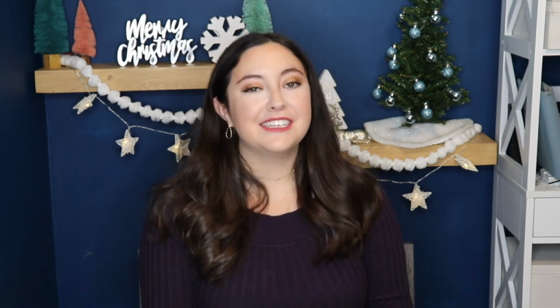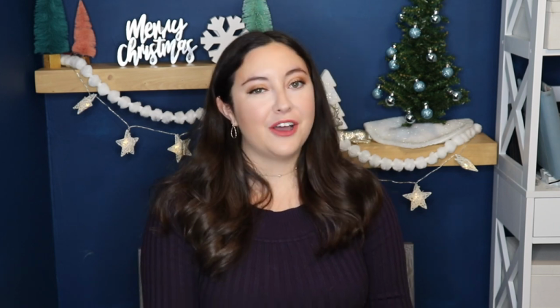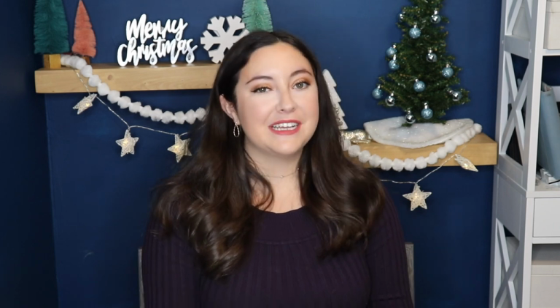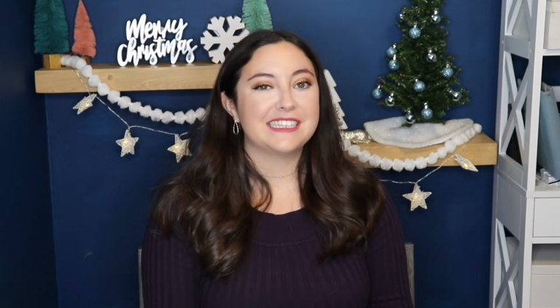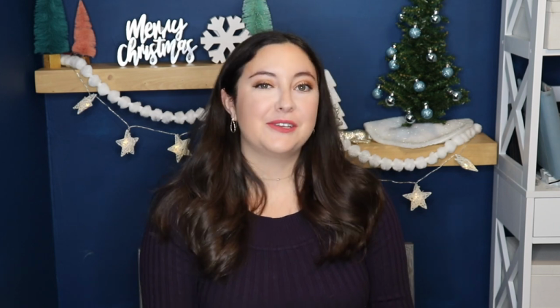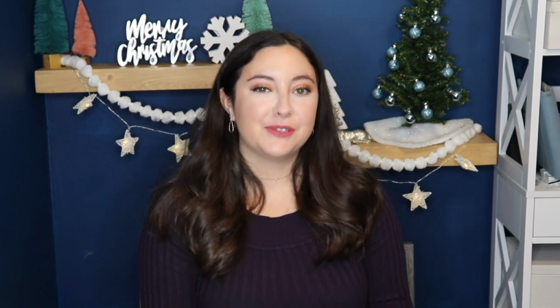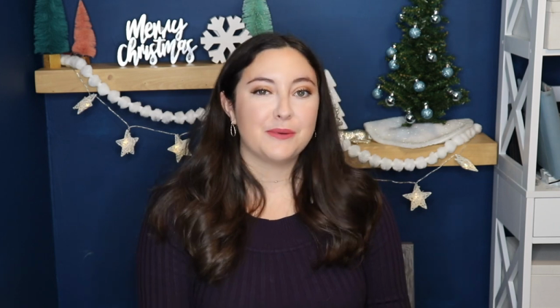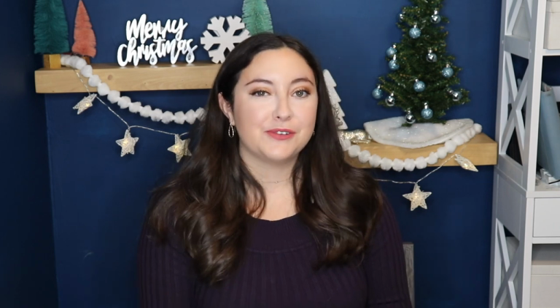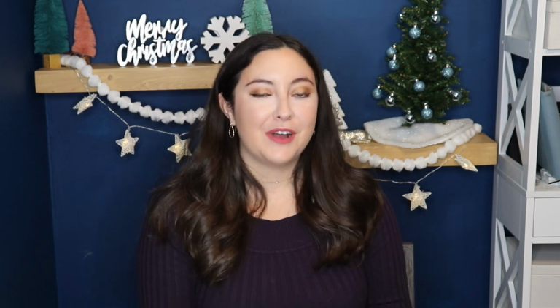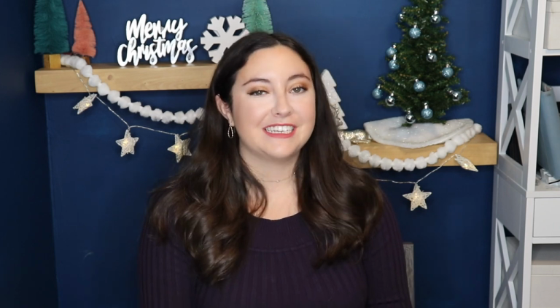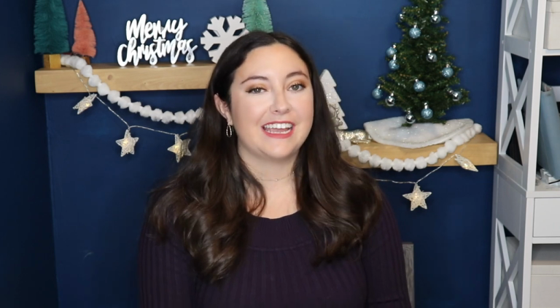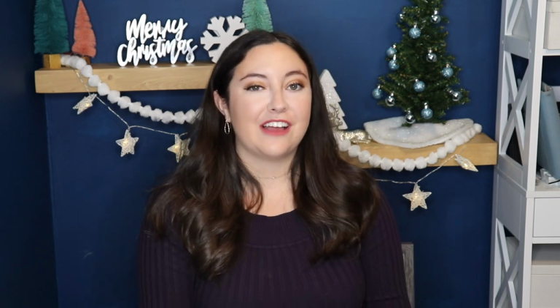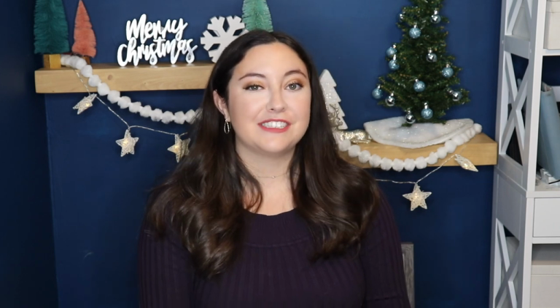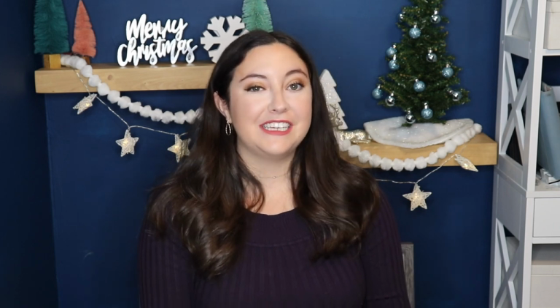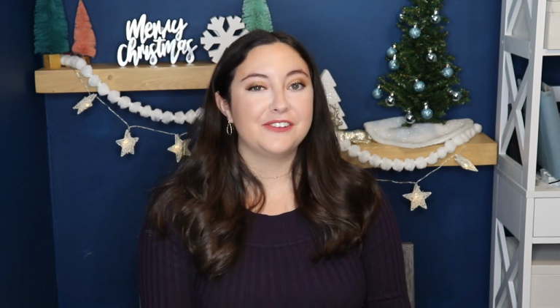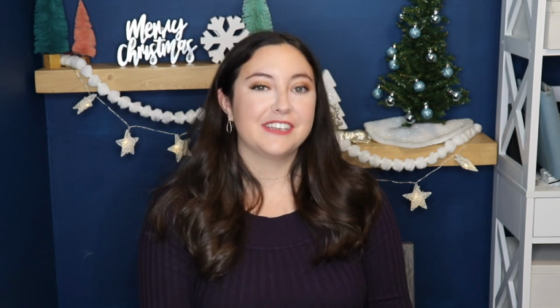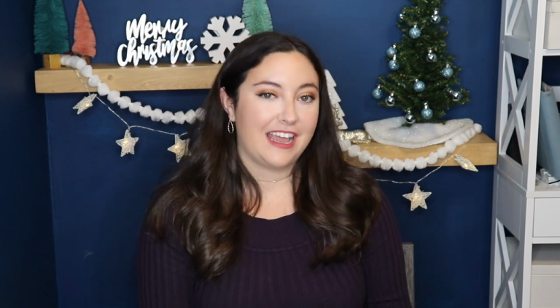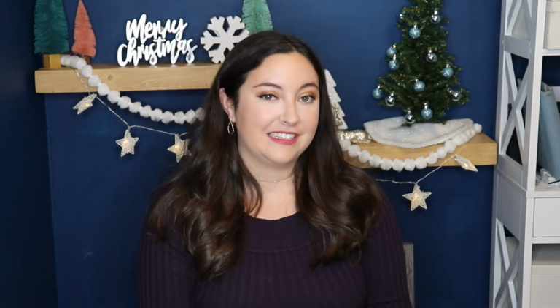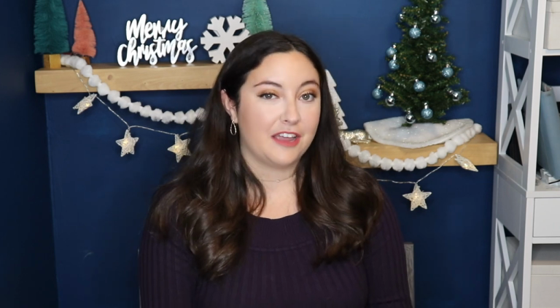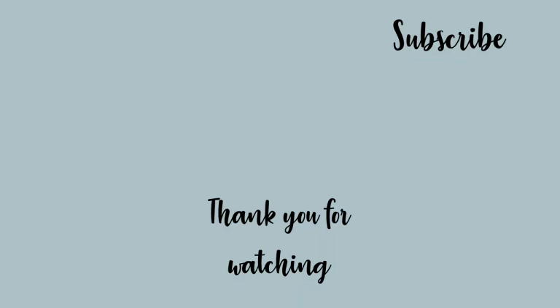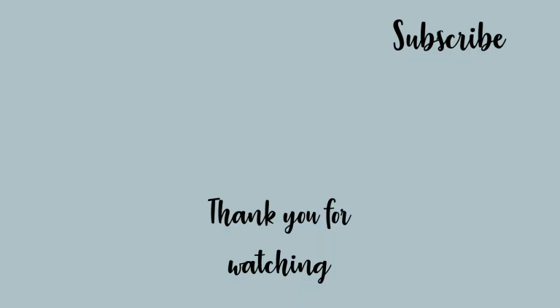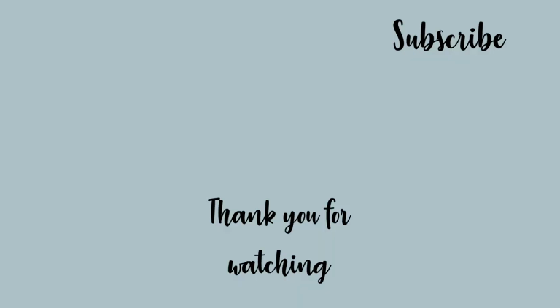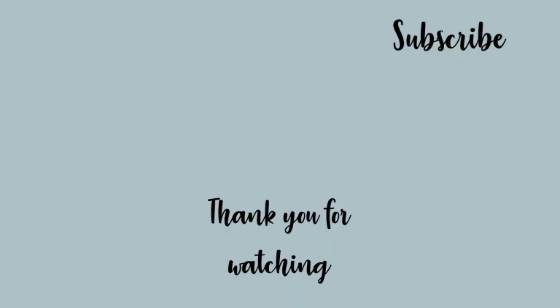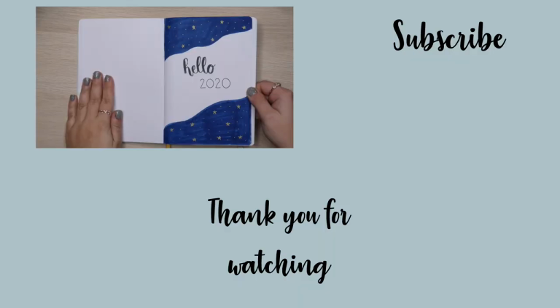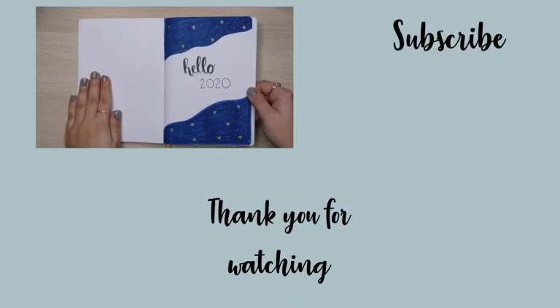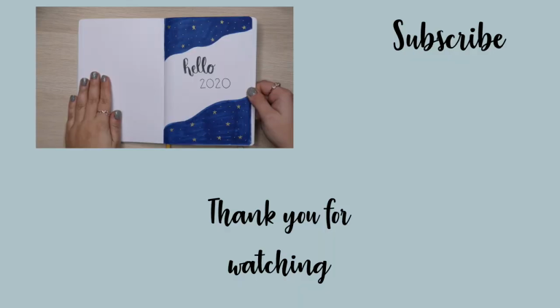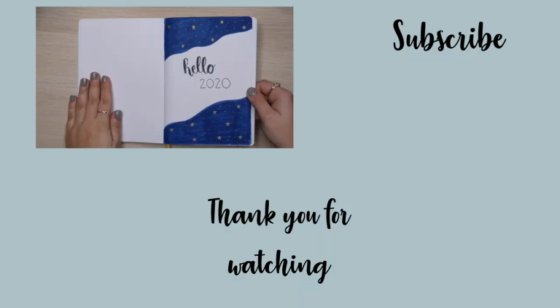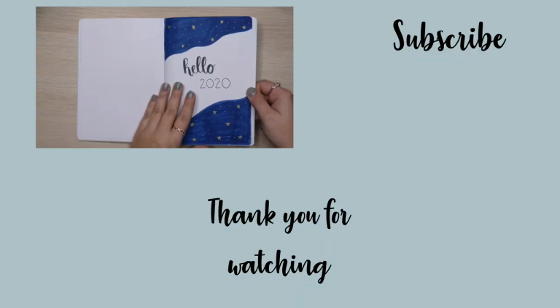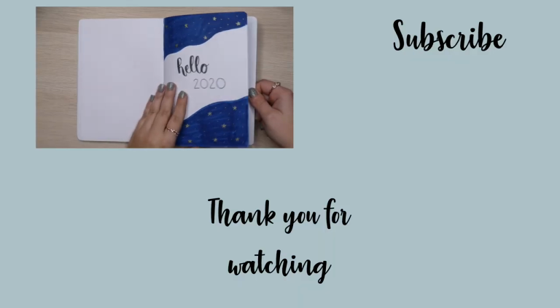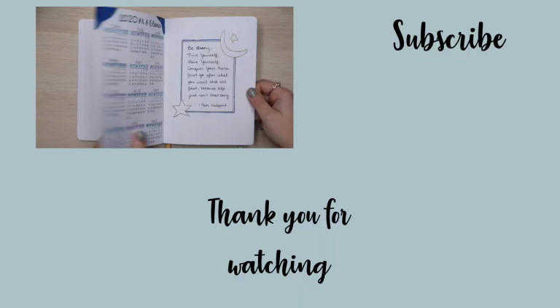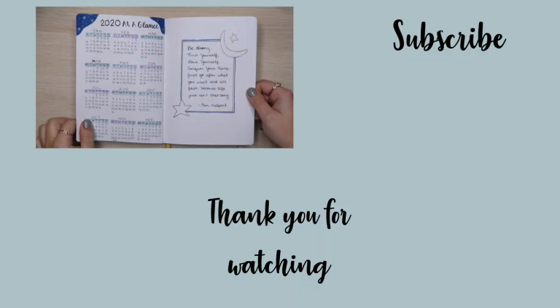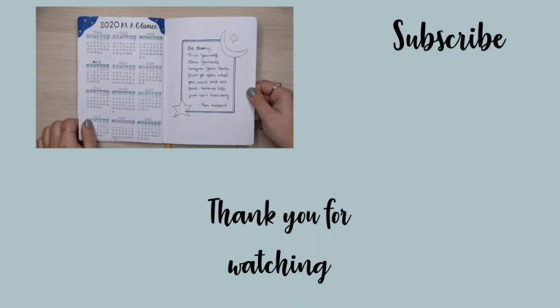As always, thank you so much for watching, and I'll see you next time. Bye-bye.